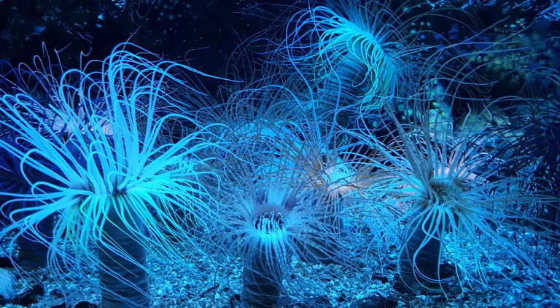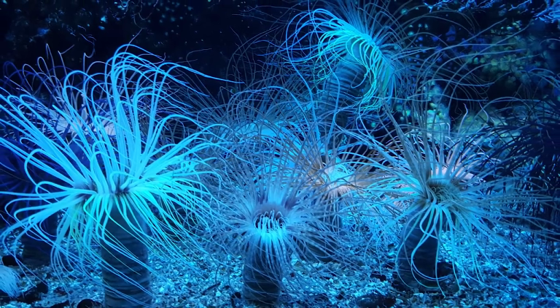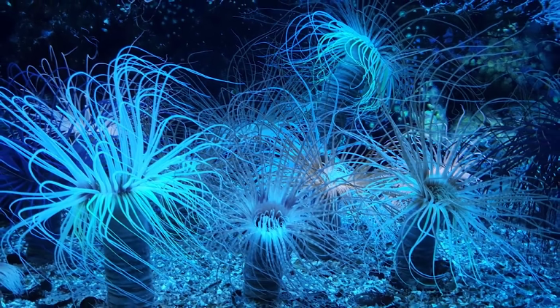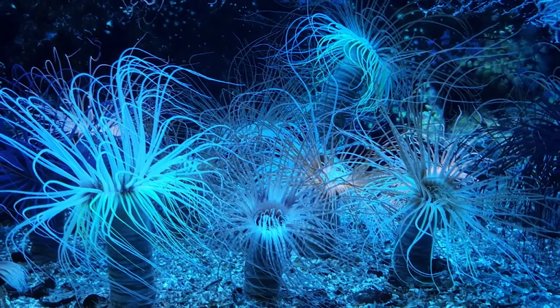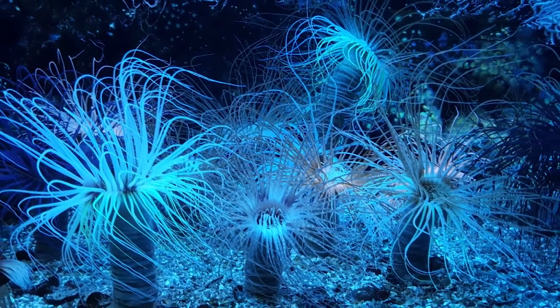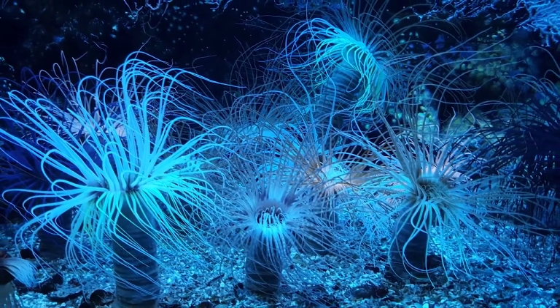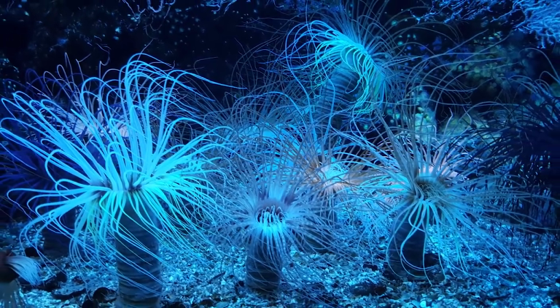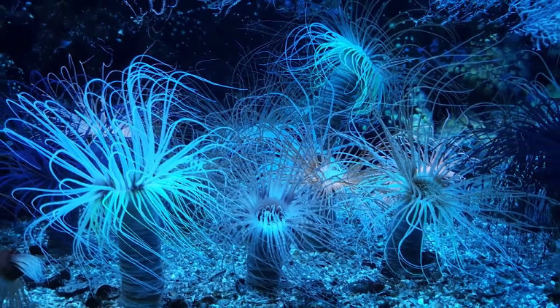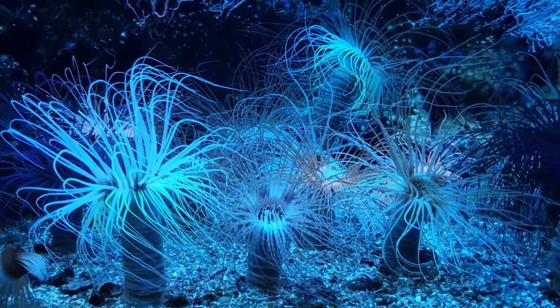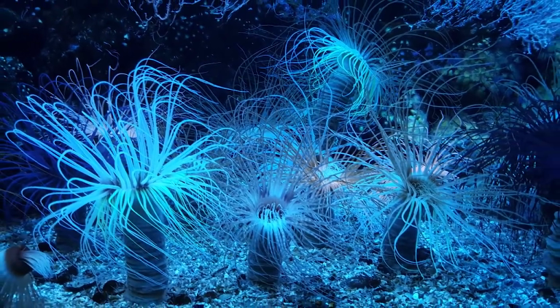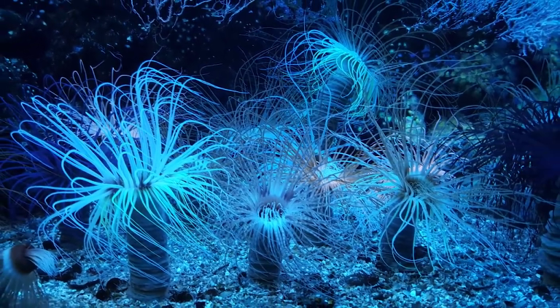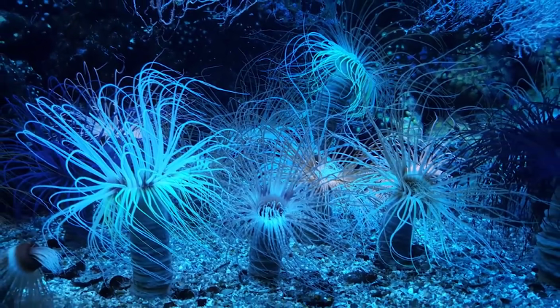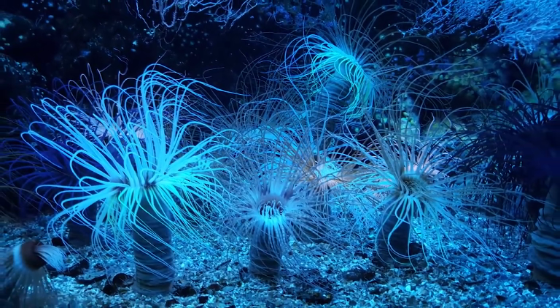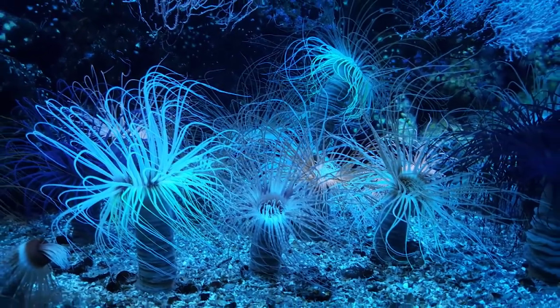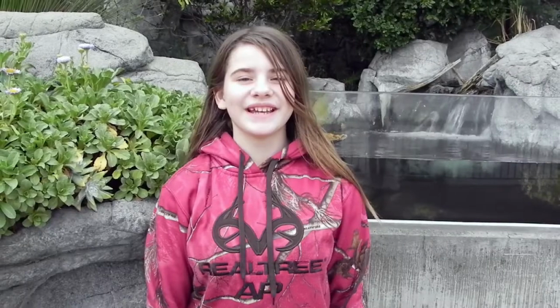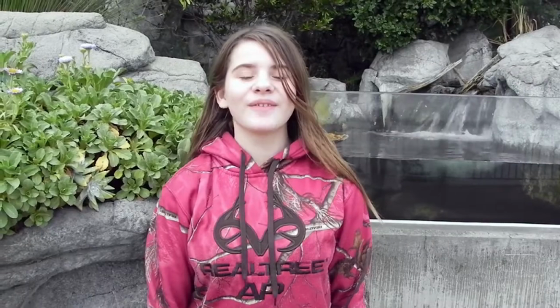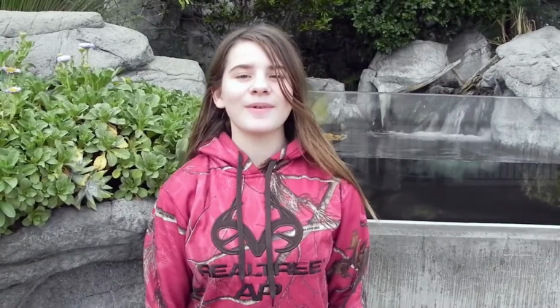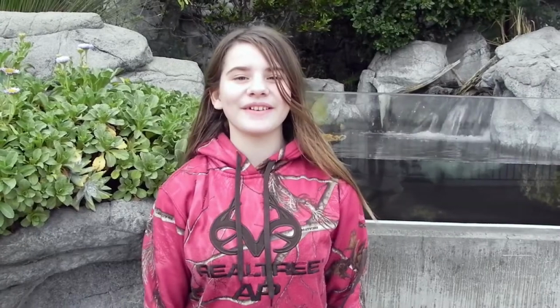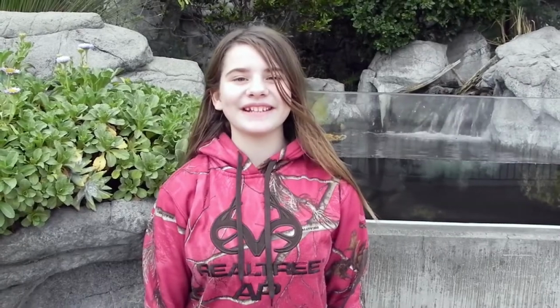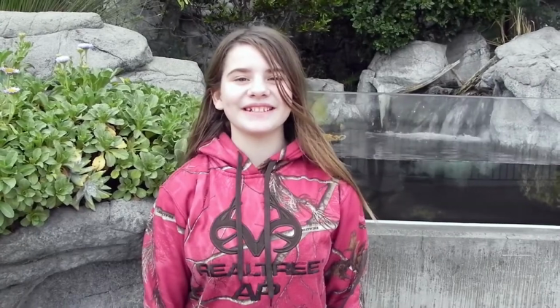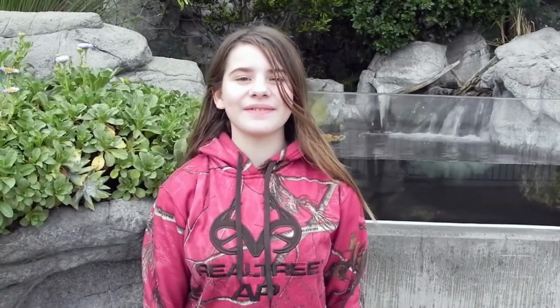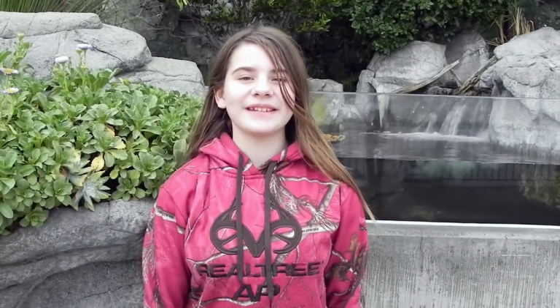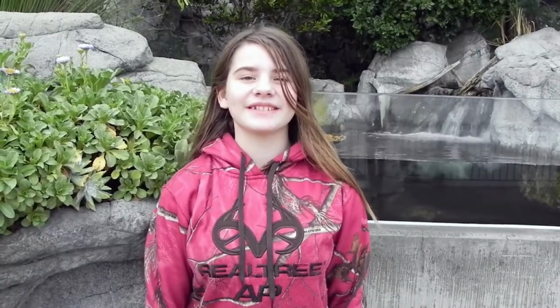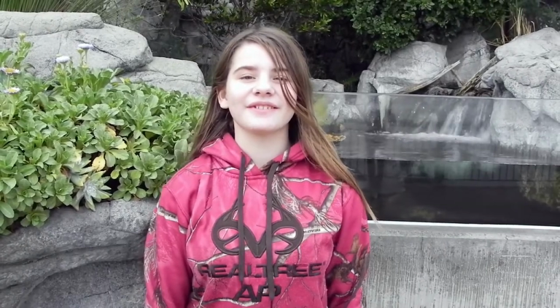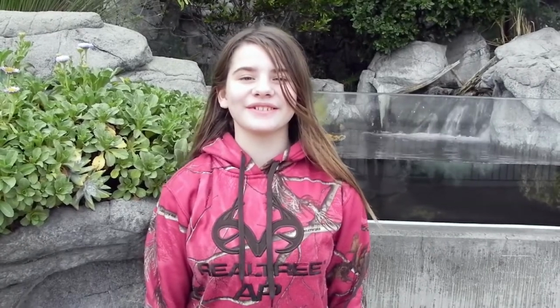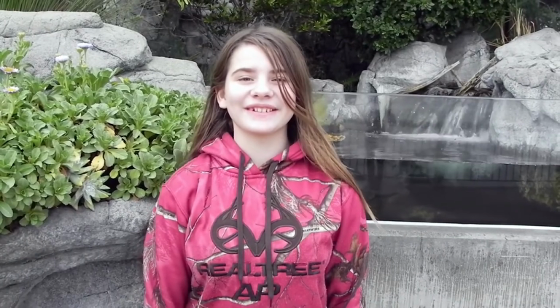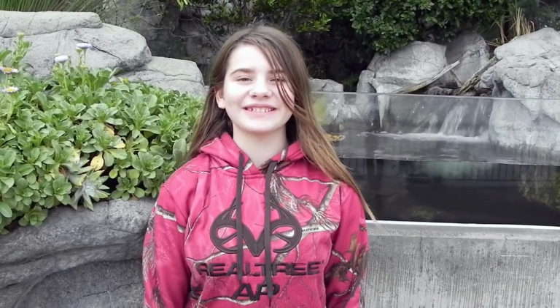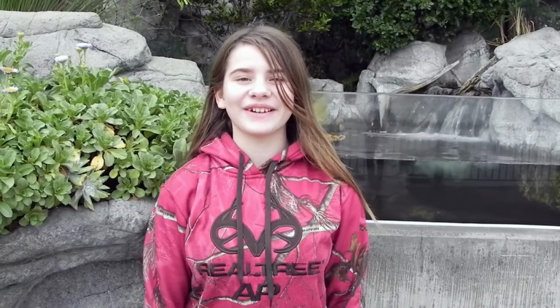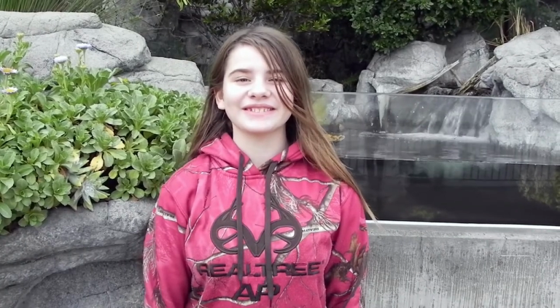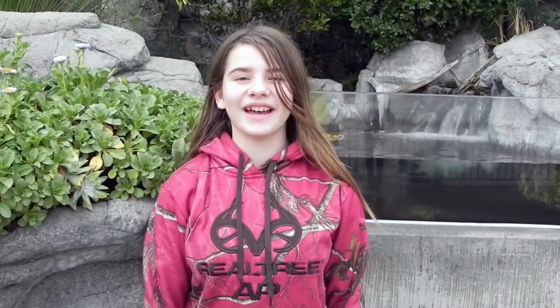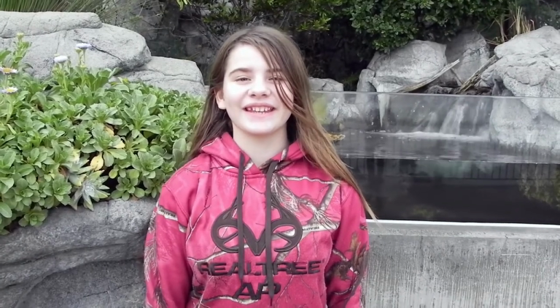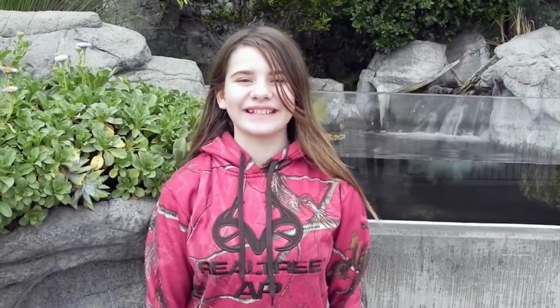The sea anemone, another one of God's amazing creatures. For more creation information, go to creationquest.net.